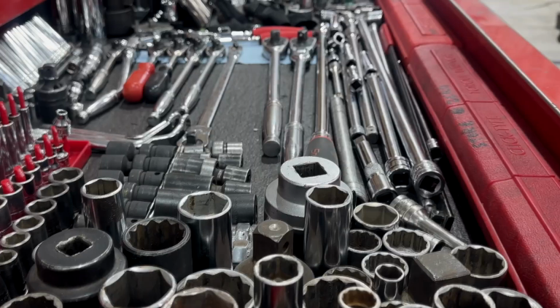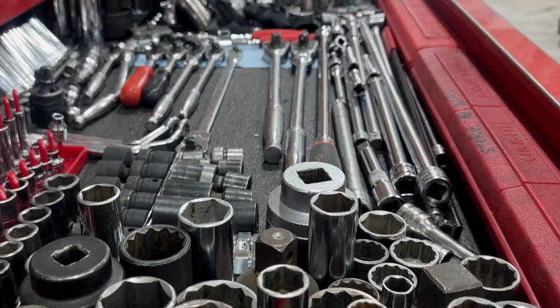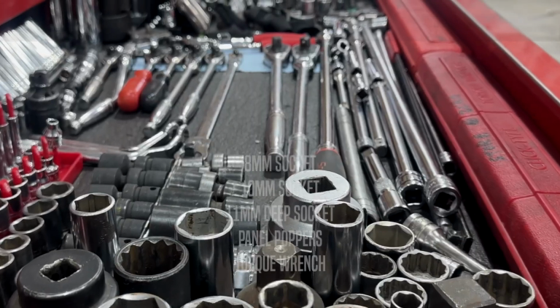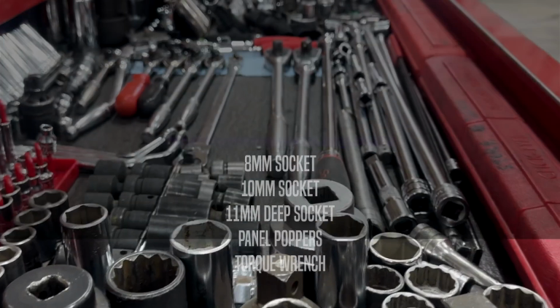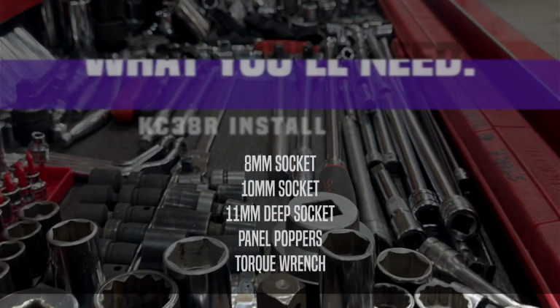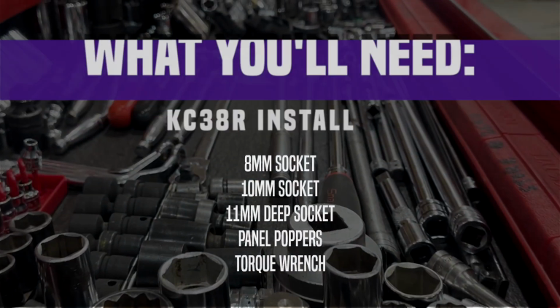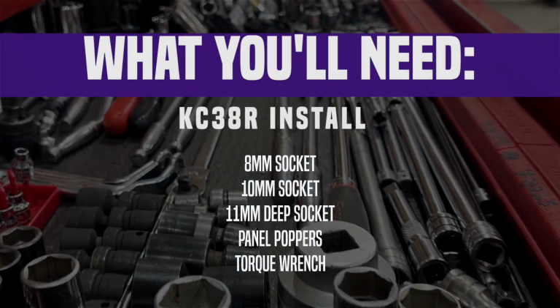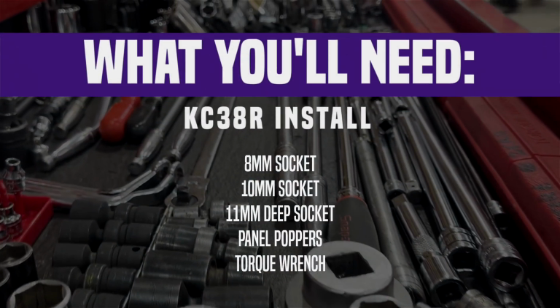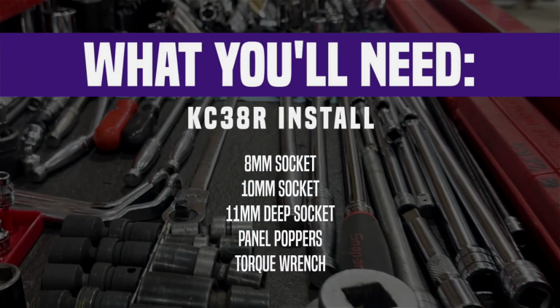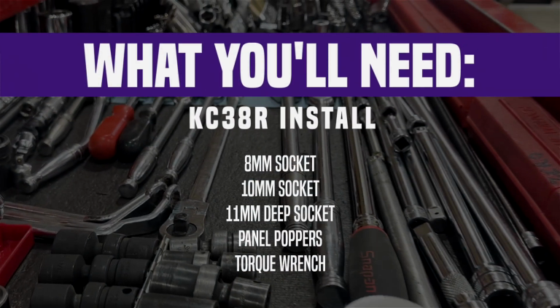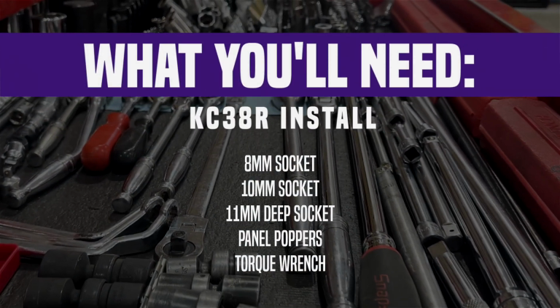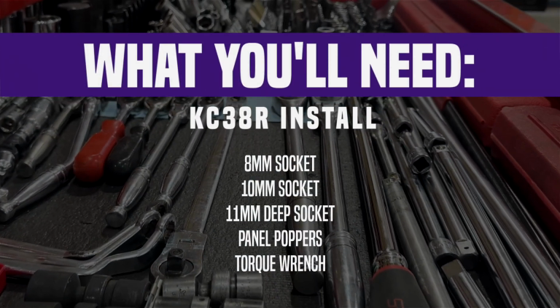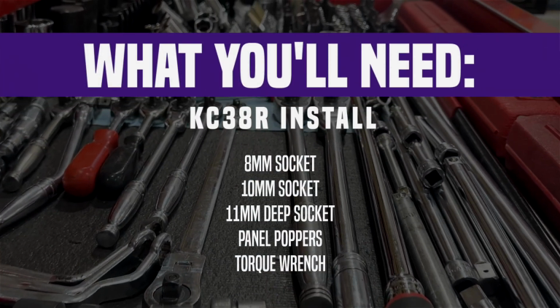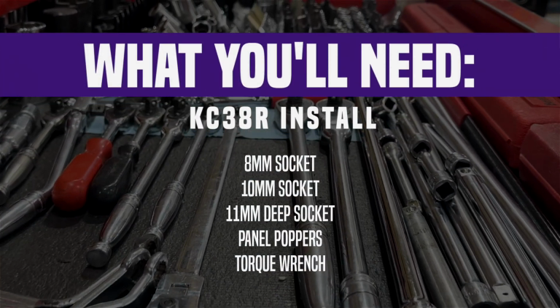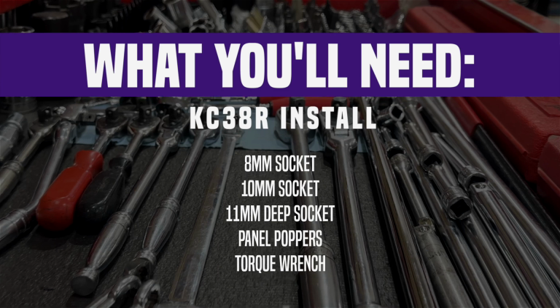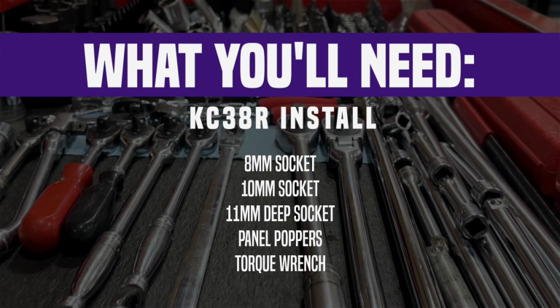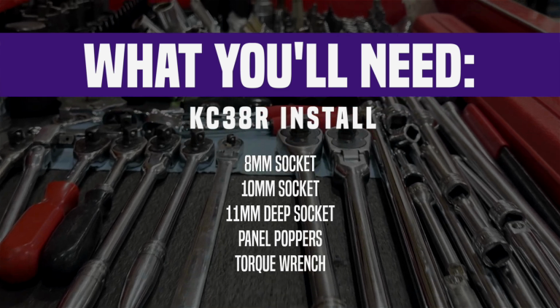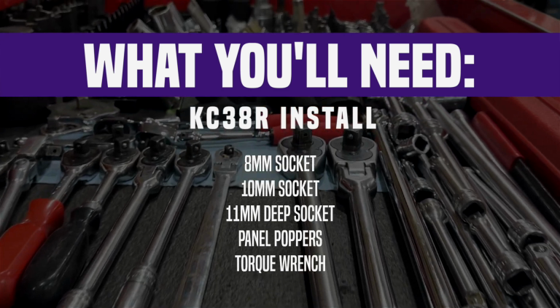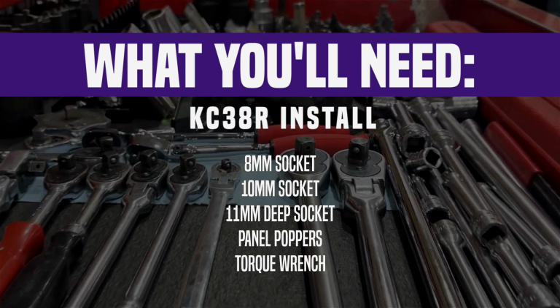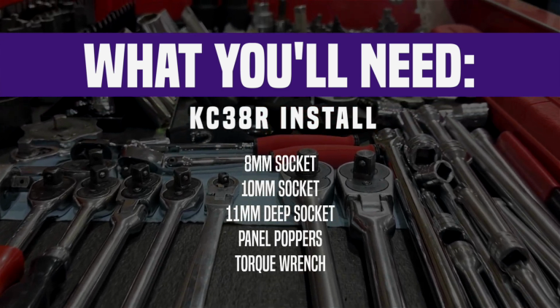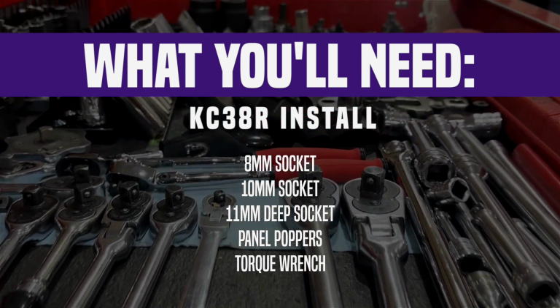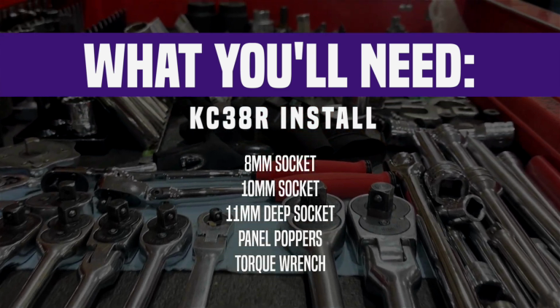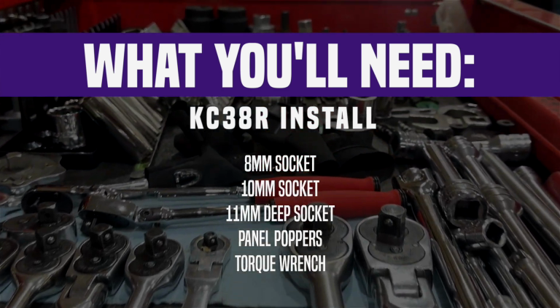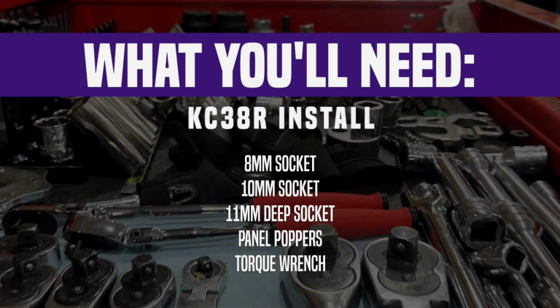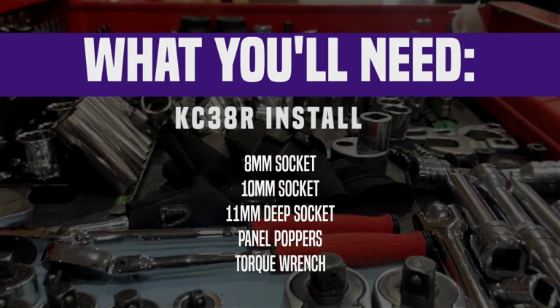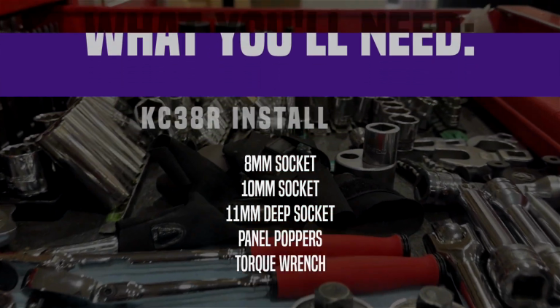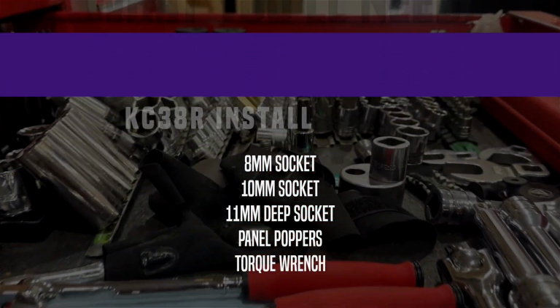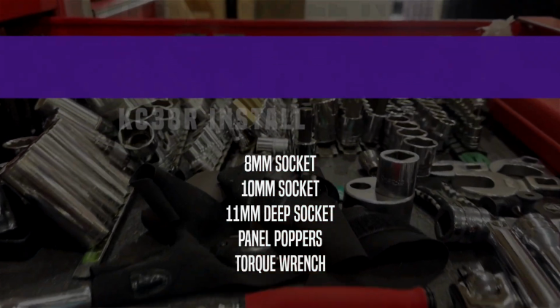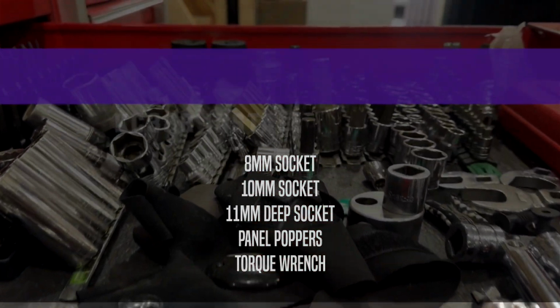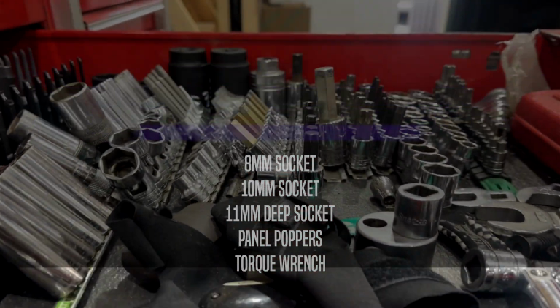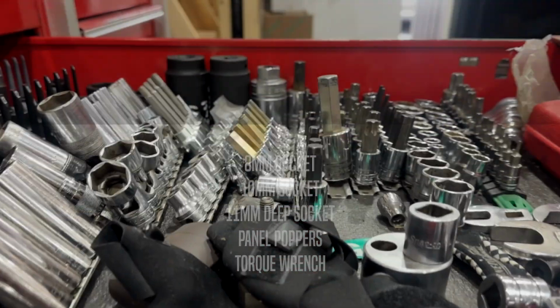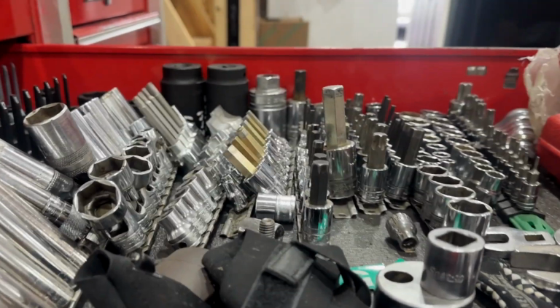You'll just need an 8mm socket, 10mm socket, 11mm deep socket, some panel poppers, and a torque wrench.